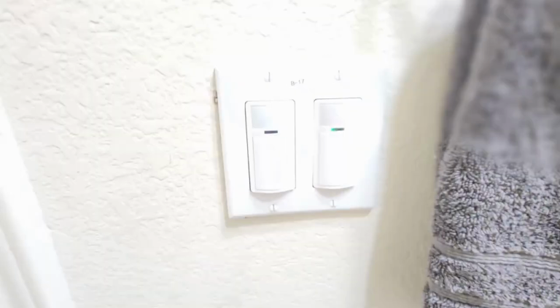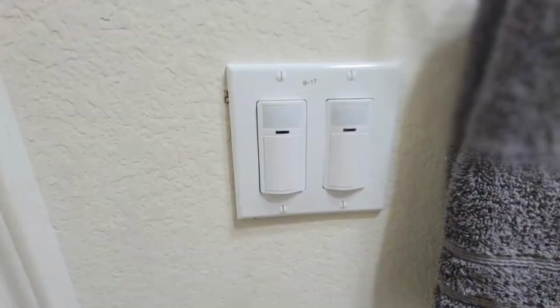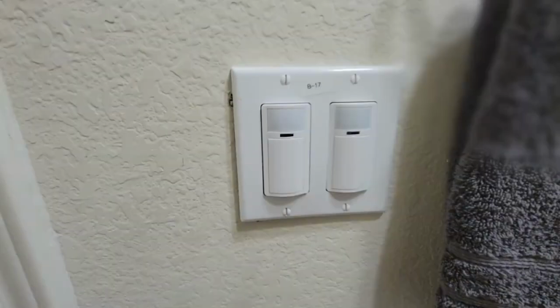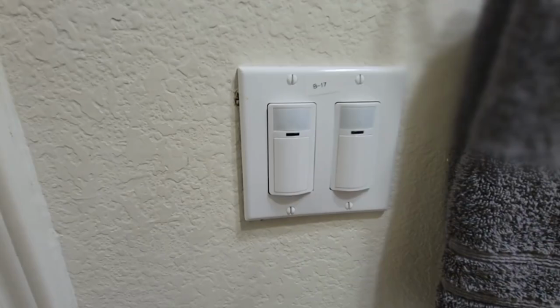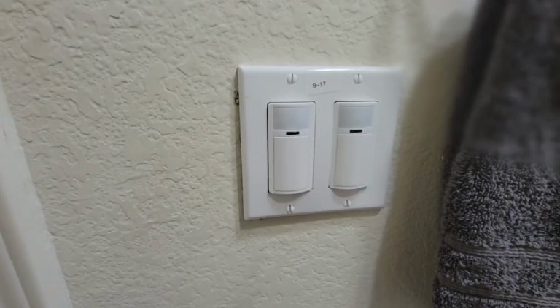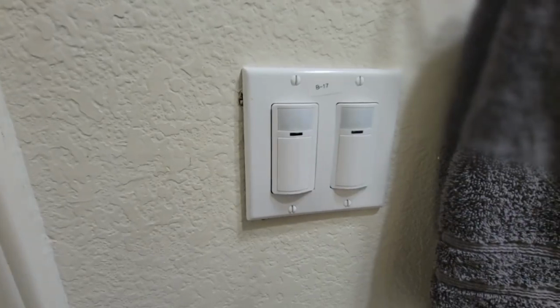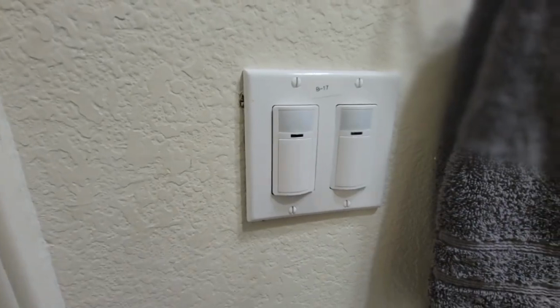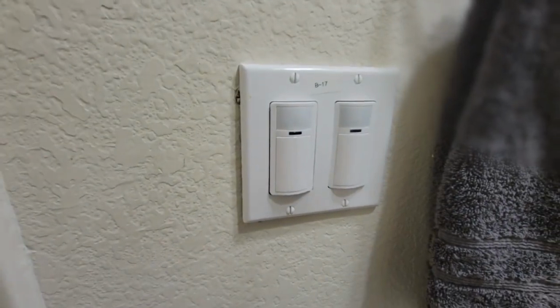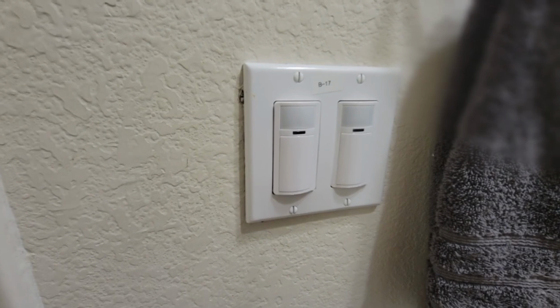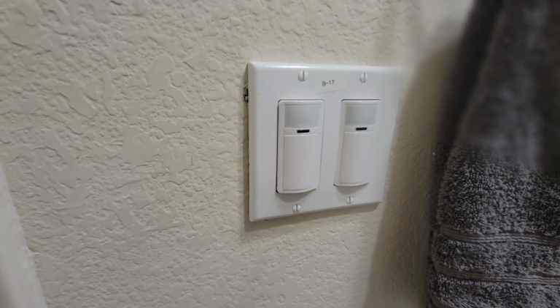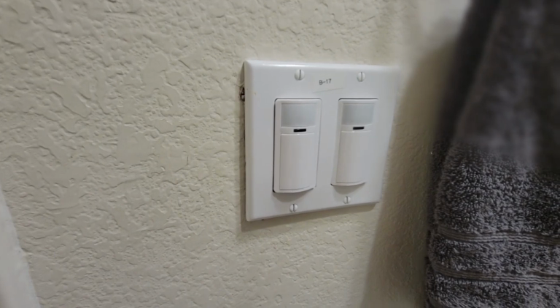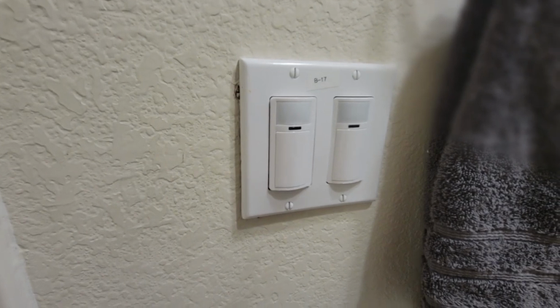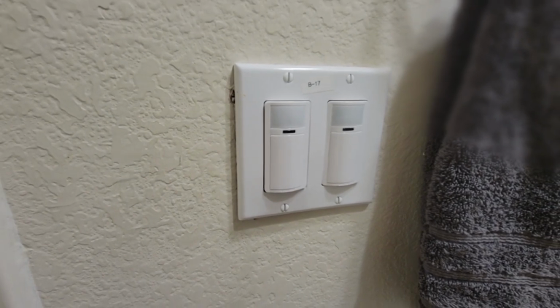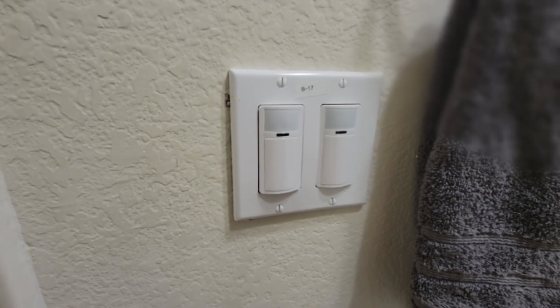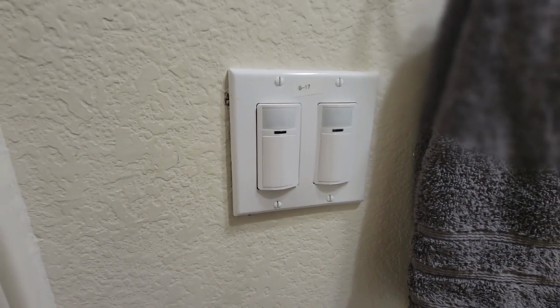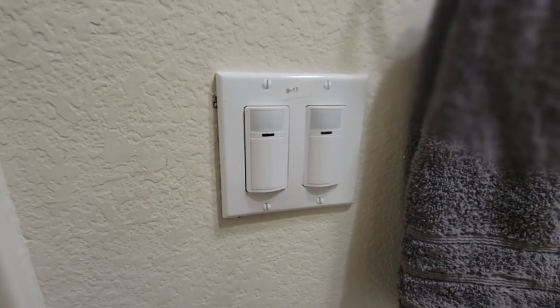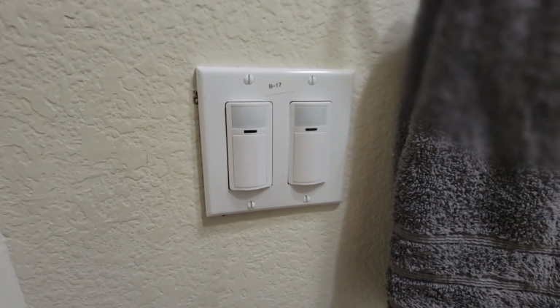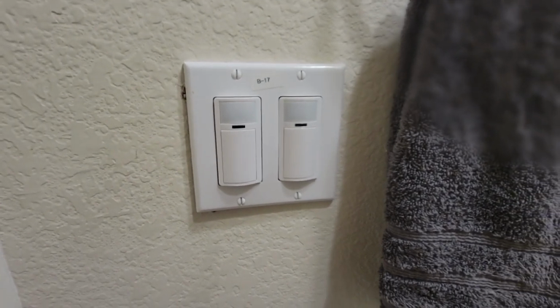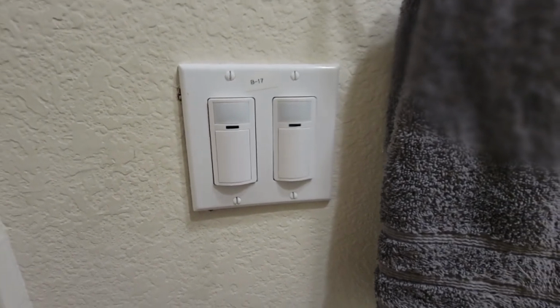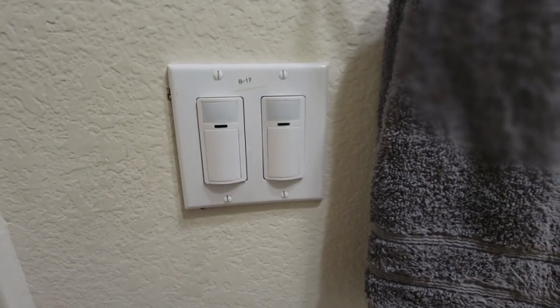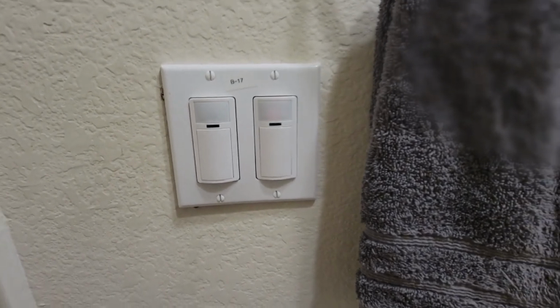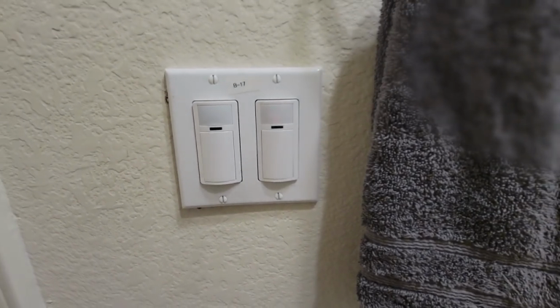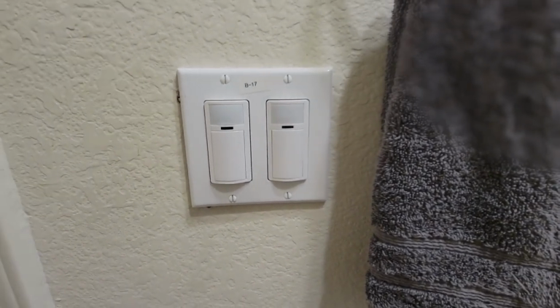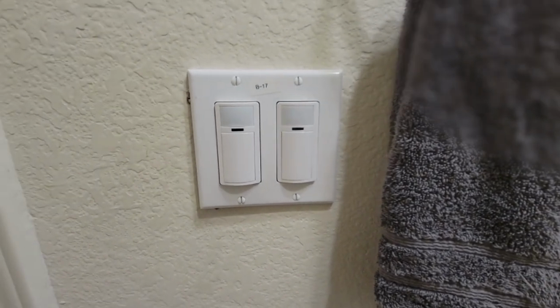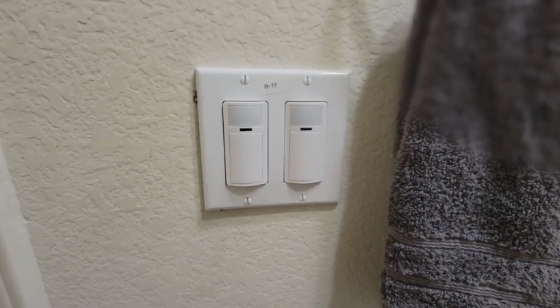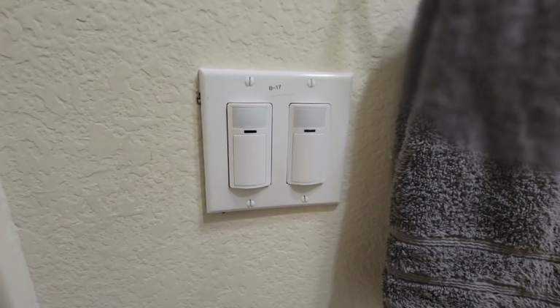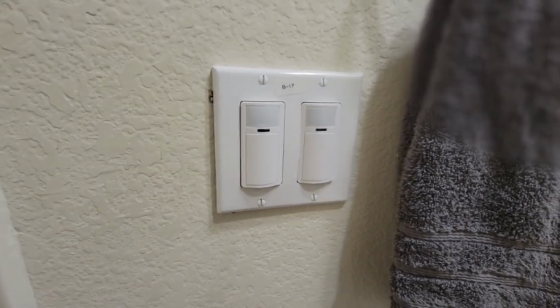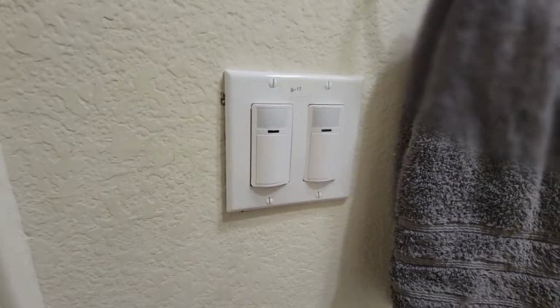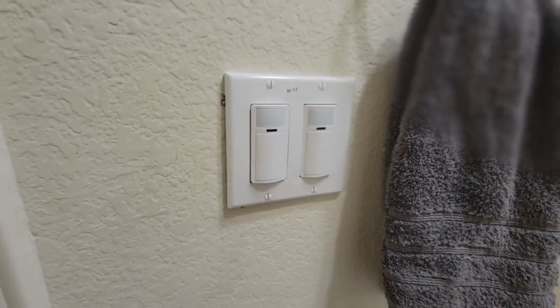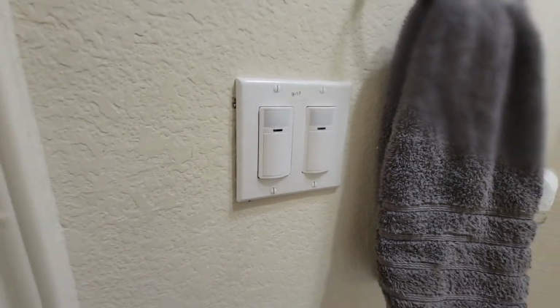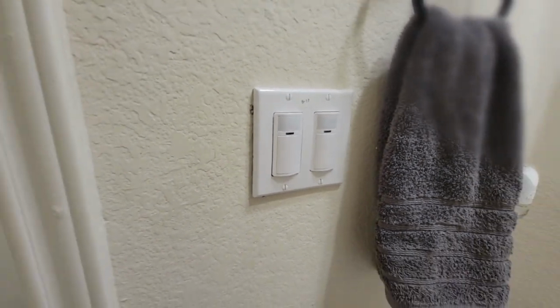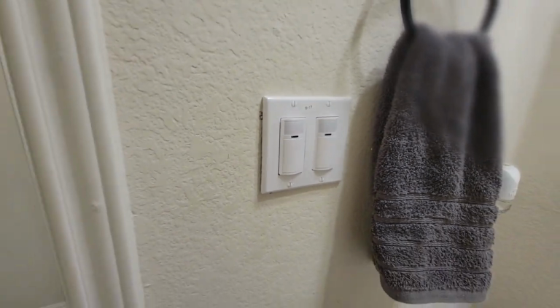If you found this useful and want to learn more about occupancy sensors, check out this video.